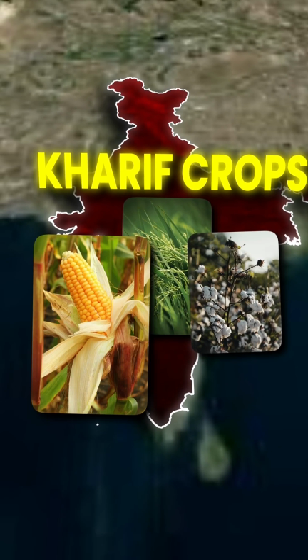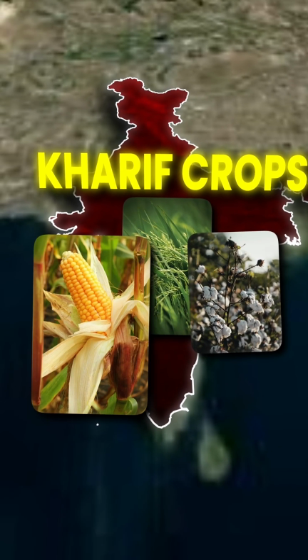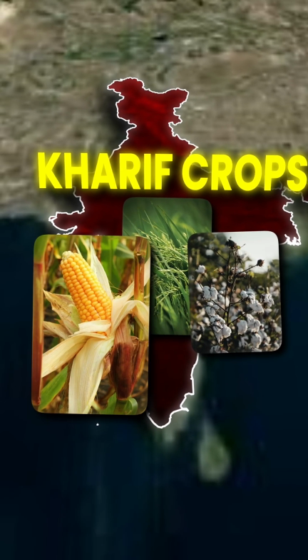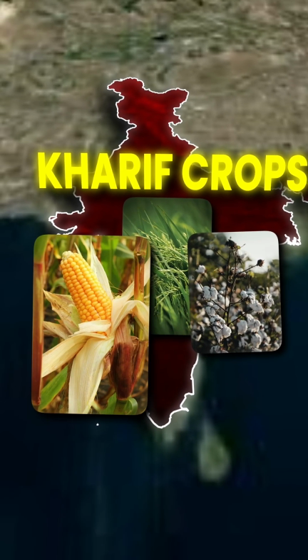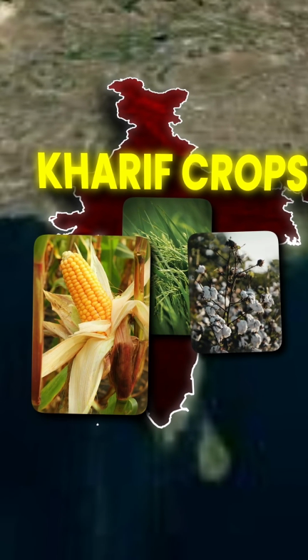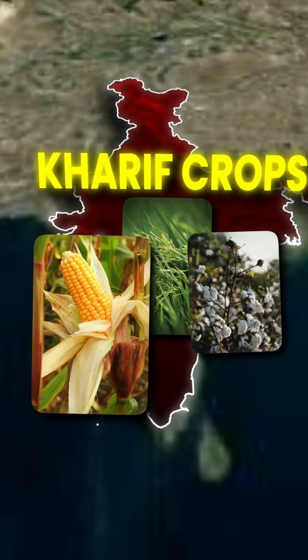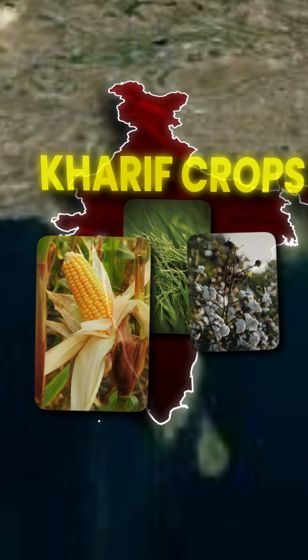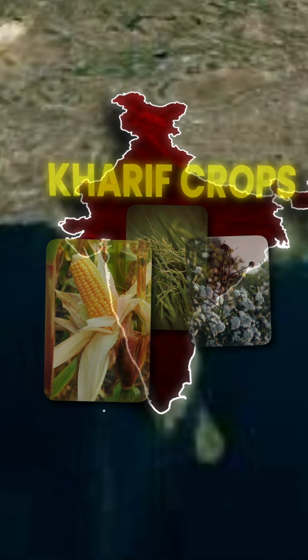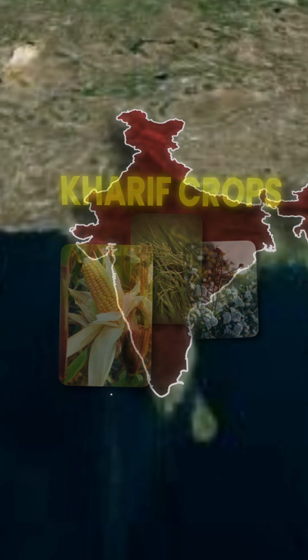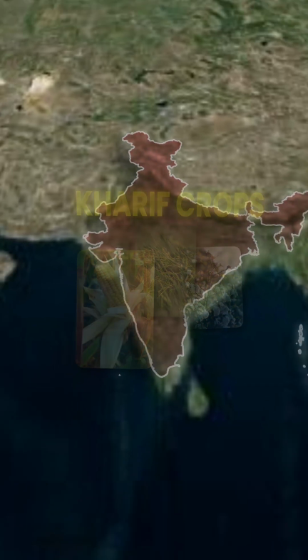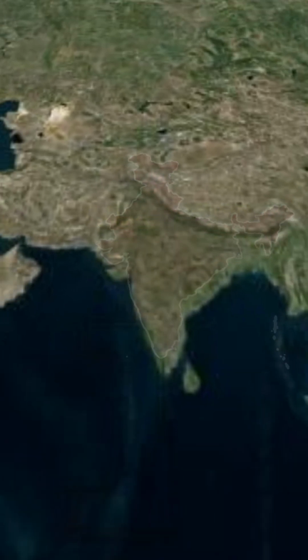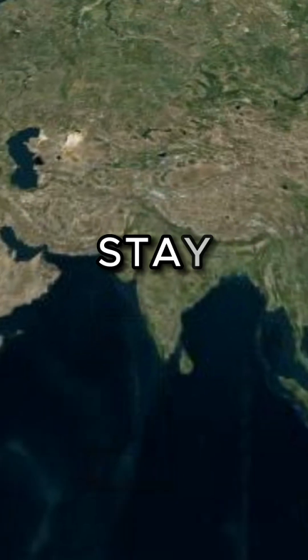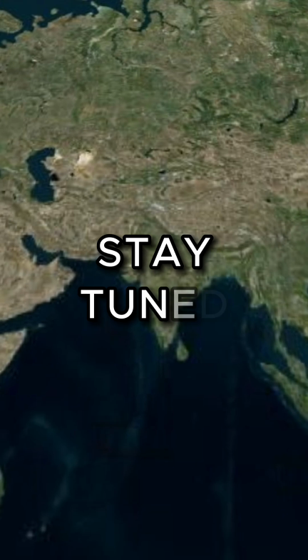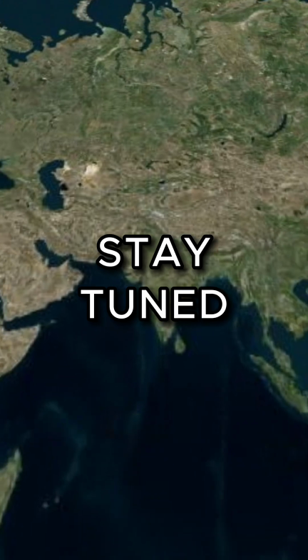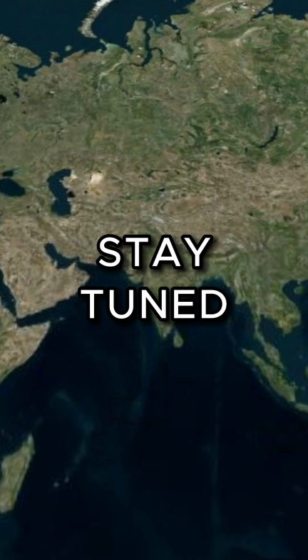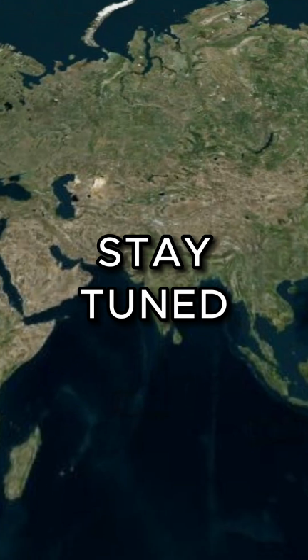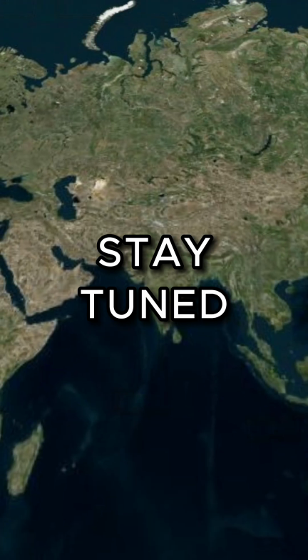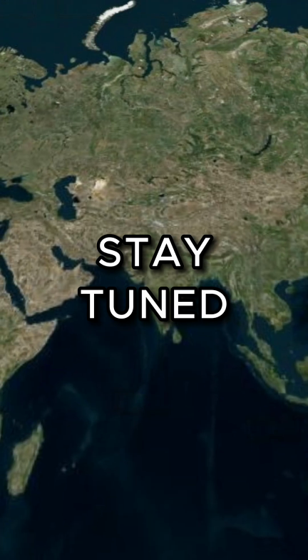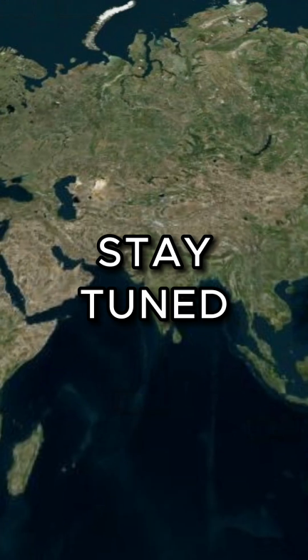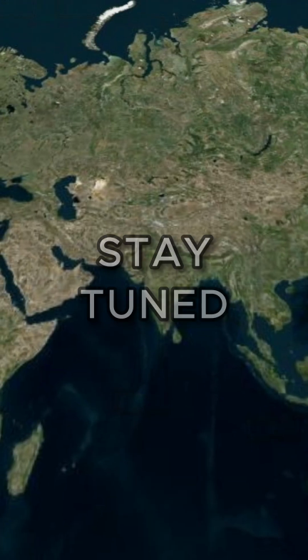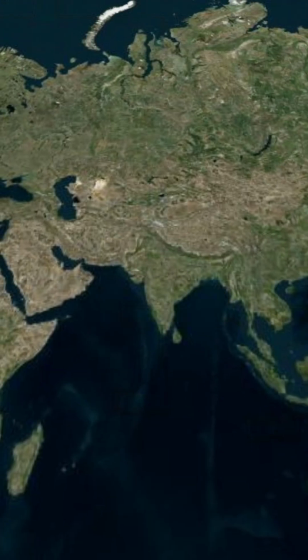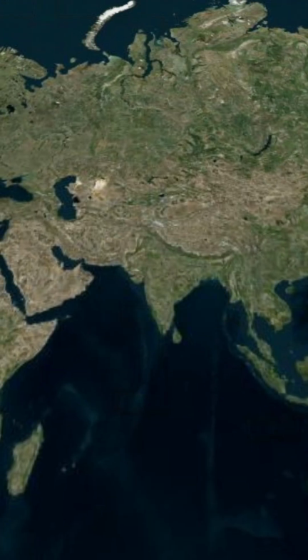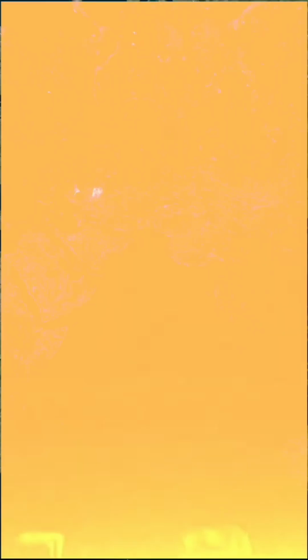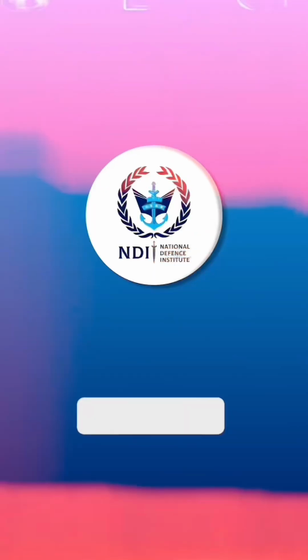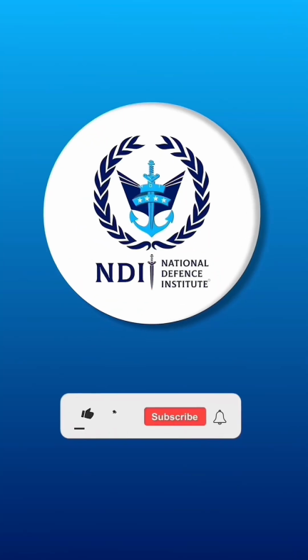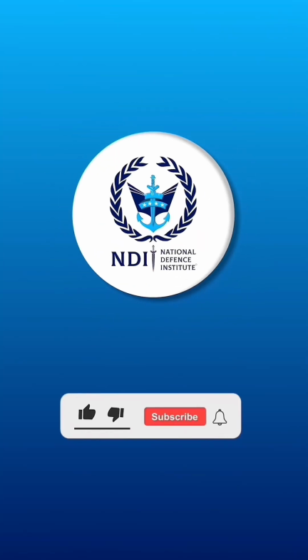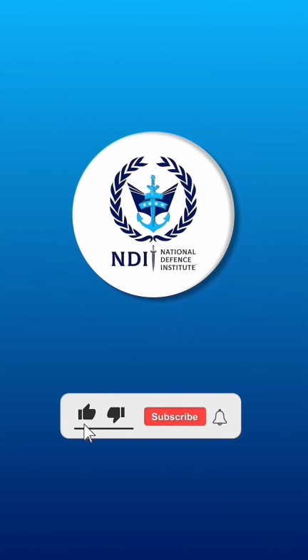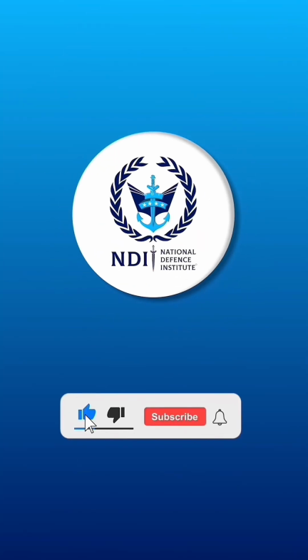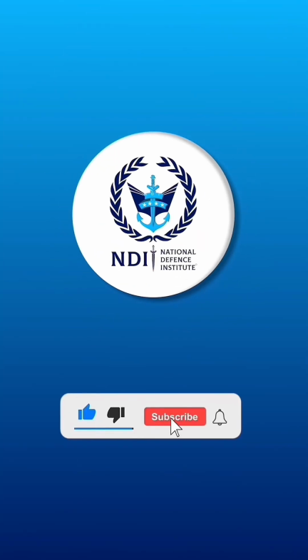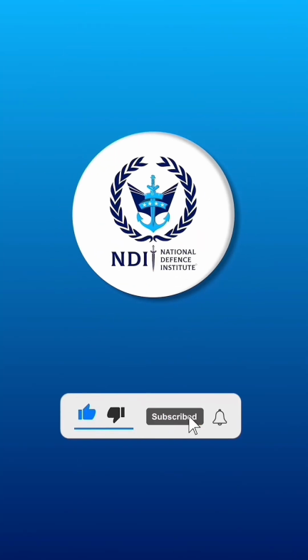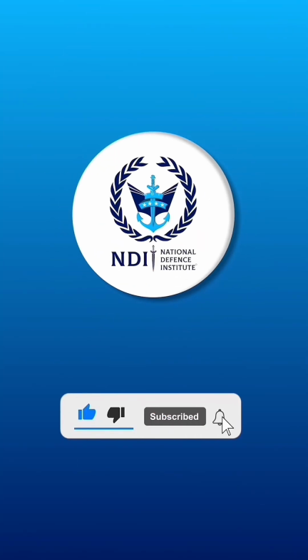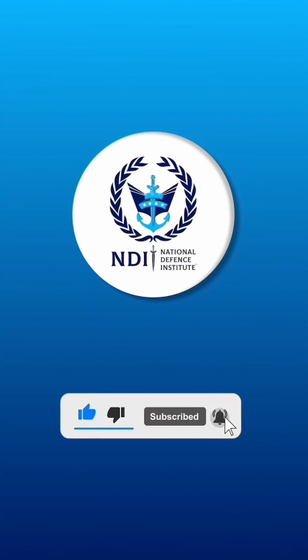In the next video, we will see the North-Eastern Monsoon. Stay tuned, share this video with your friends, and kindly follow NDA Defense Institute for more updates.